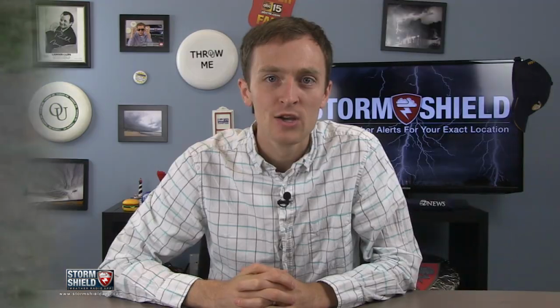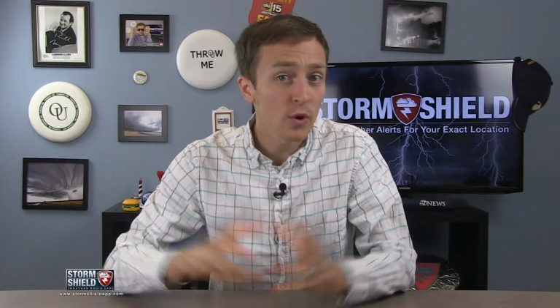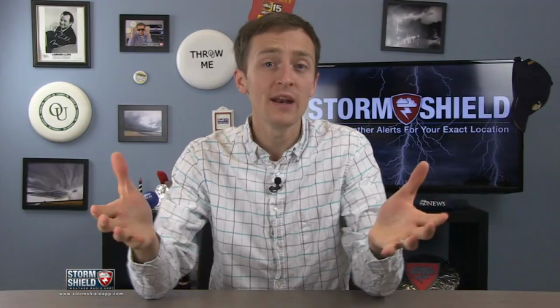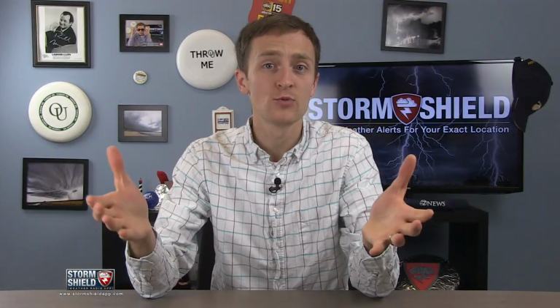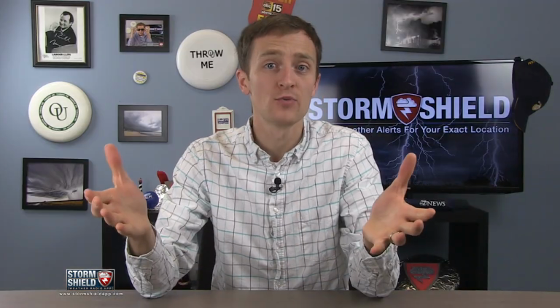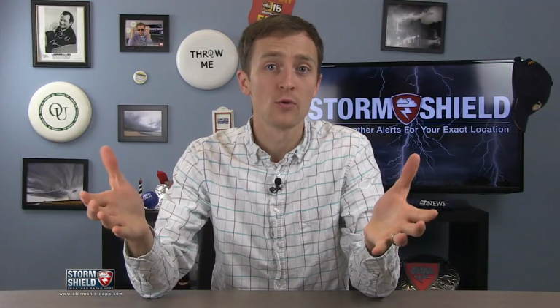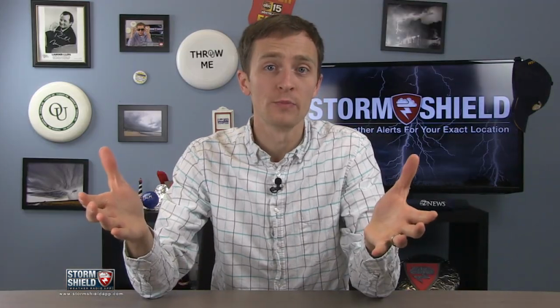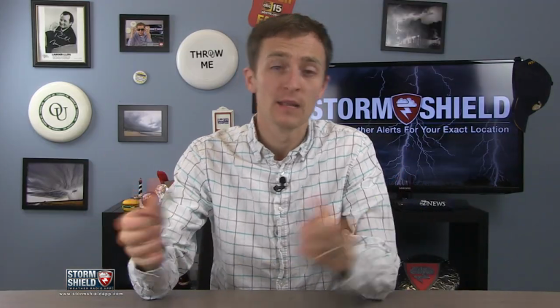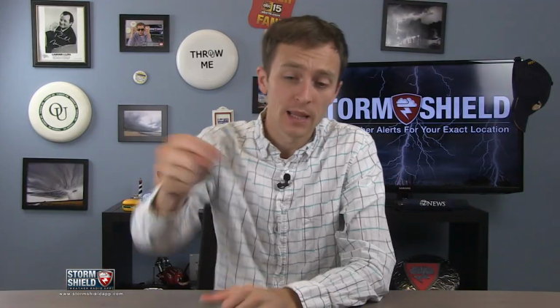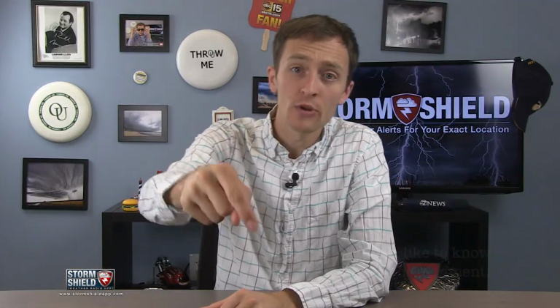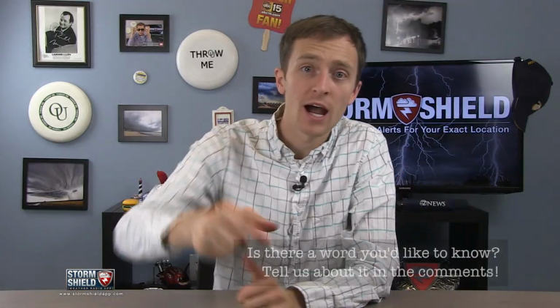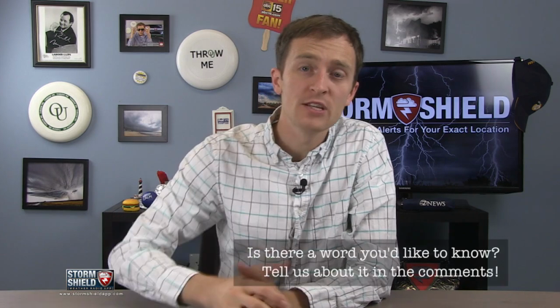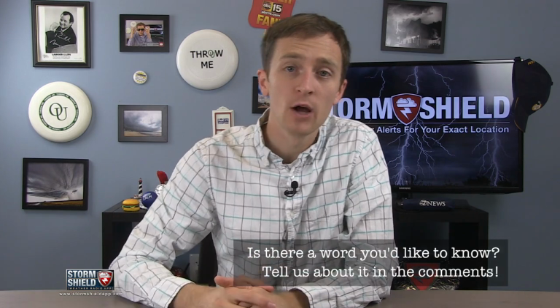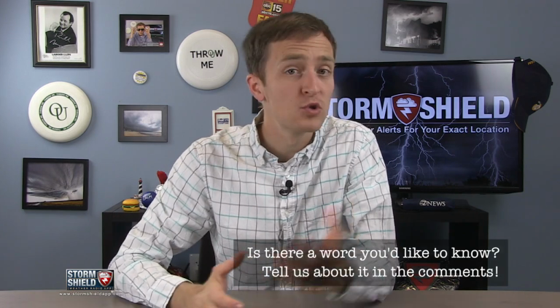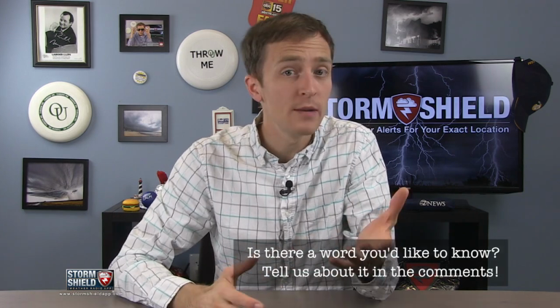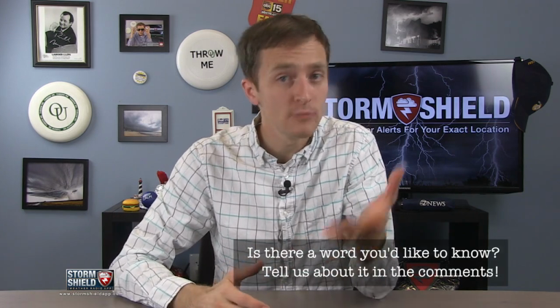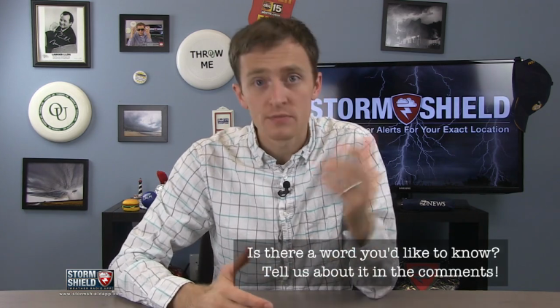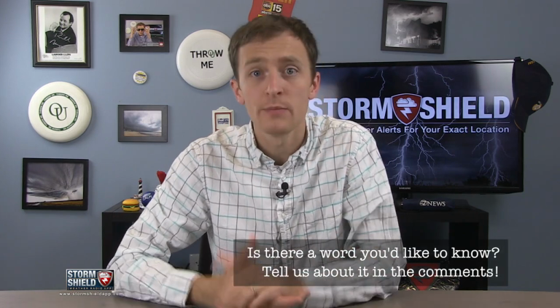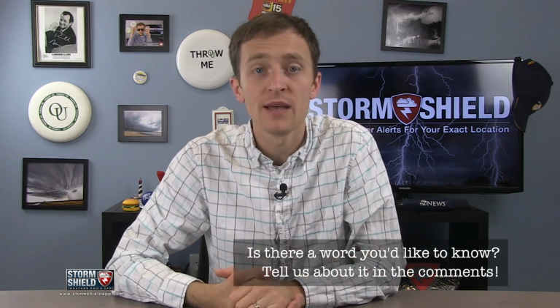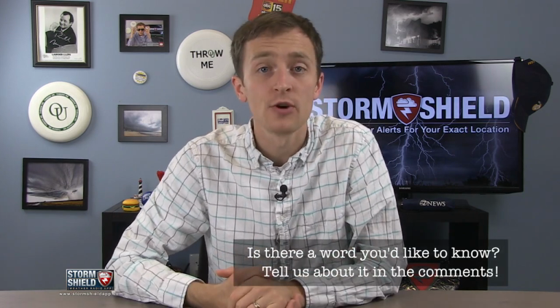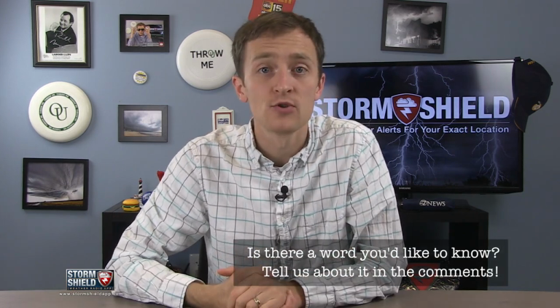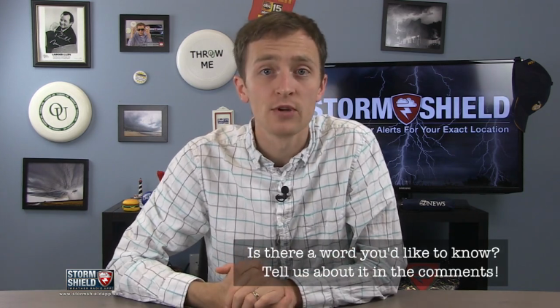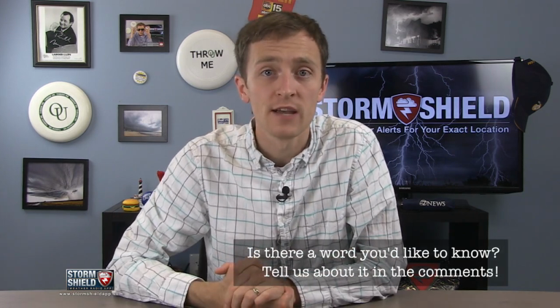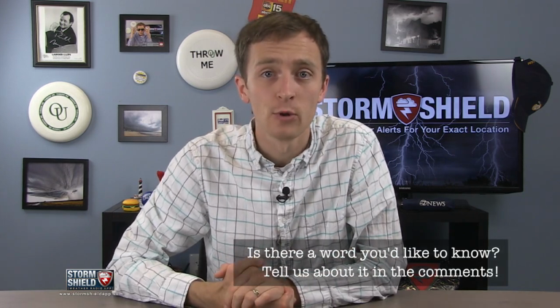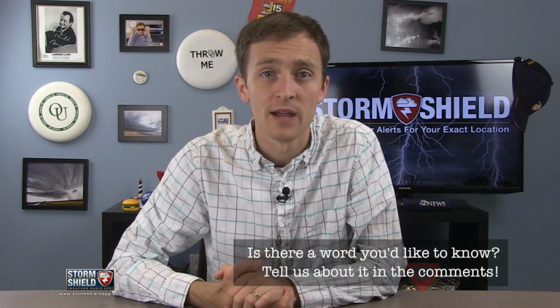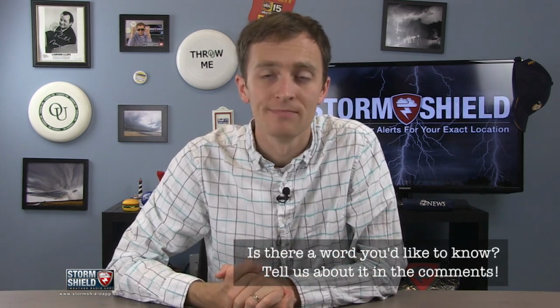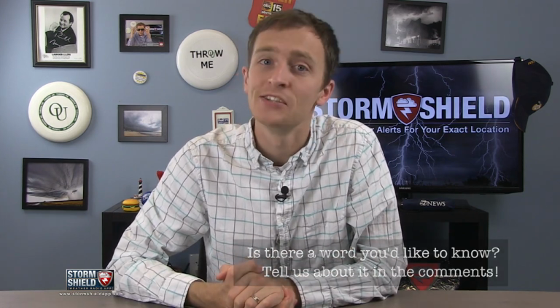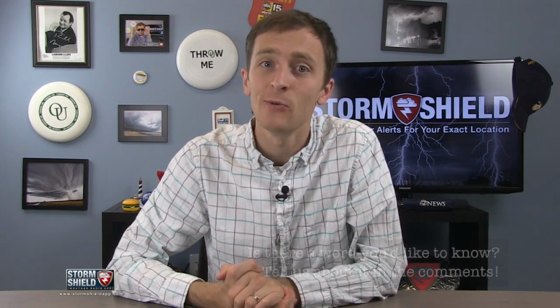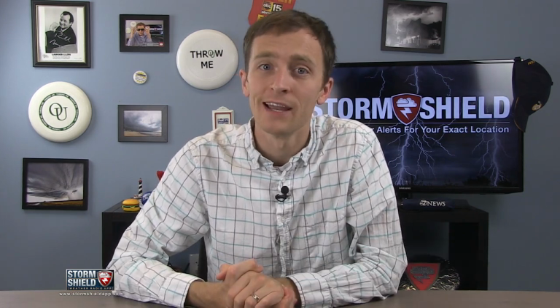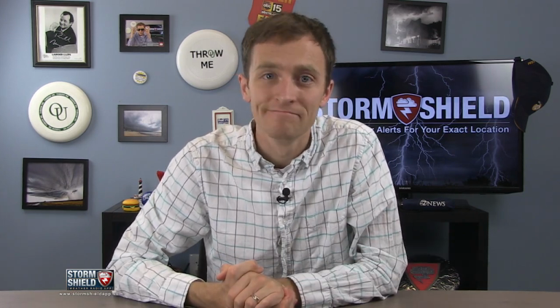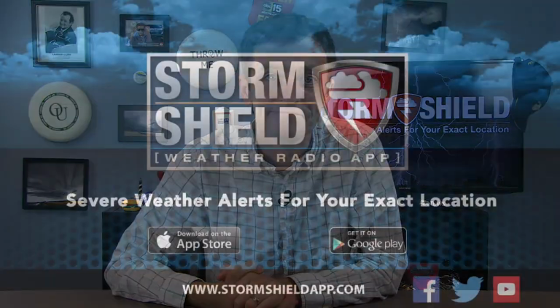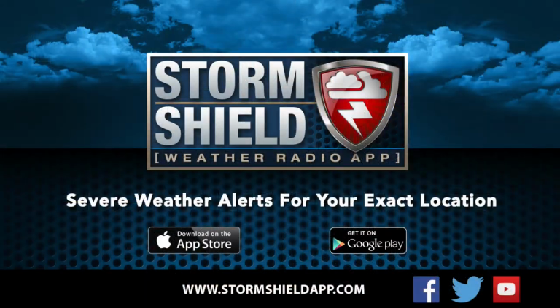So what do you want next week's weather word to be? Let me know in the comments below, tweet me, or send me a message on the Storm Shield Facebook page. See you in a week.